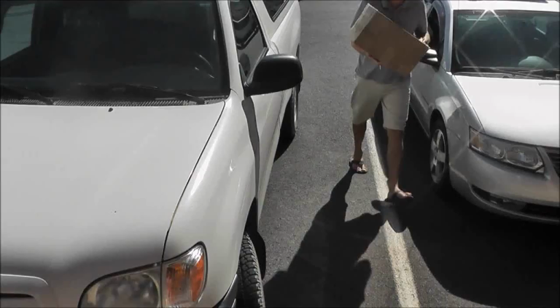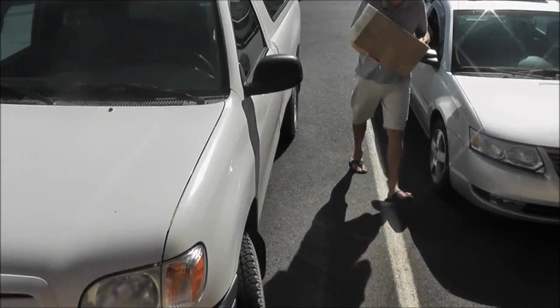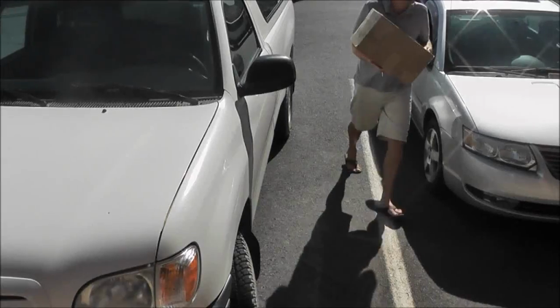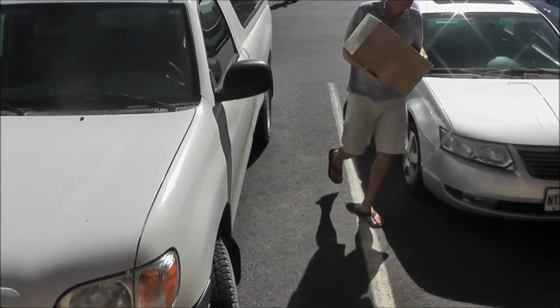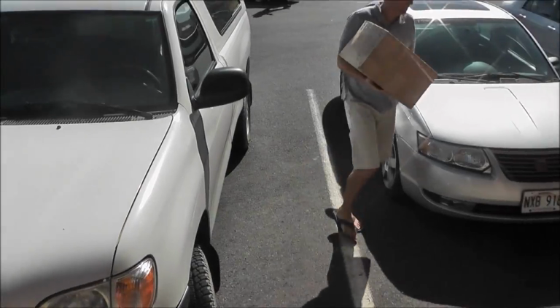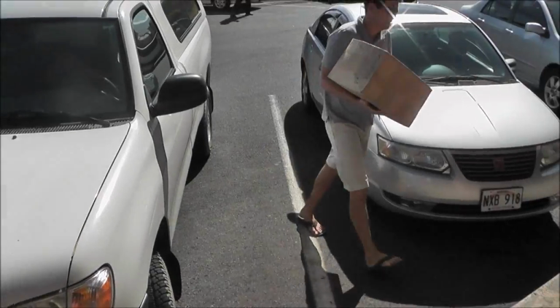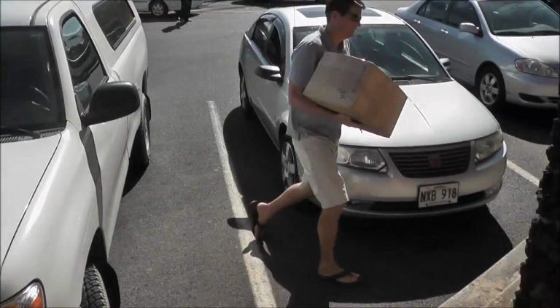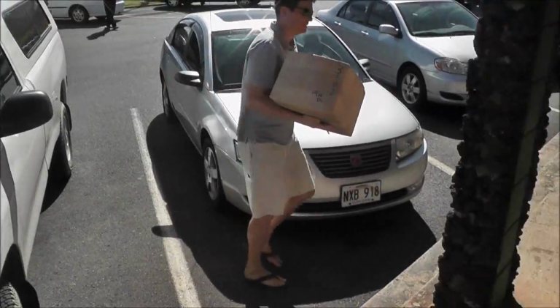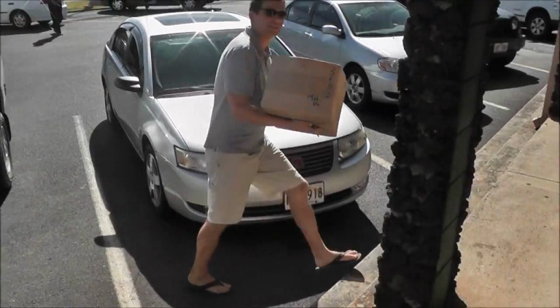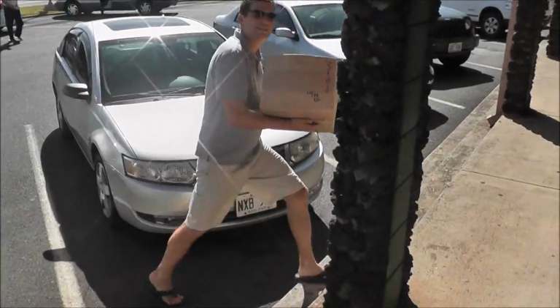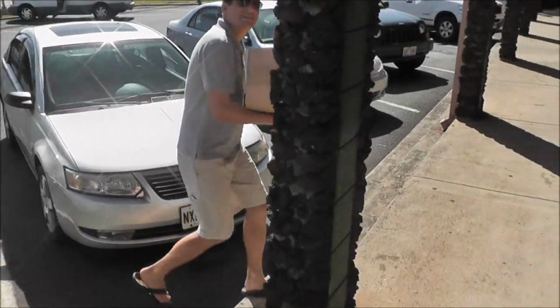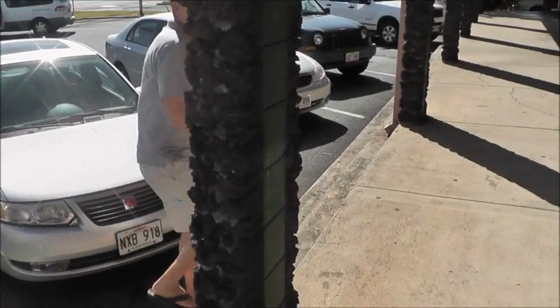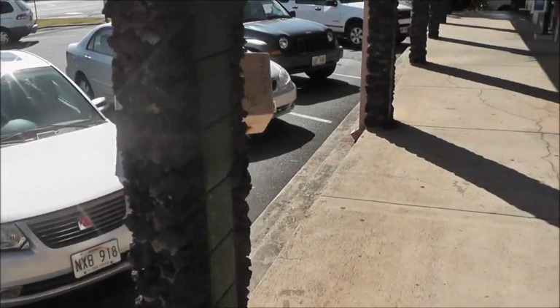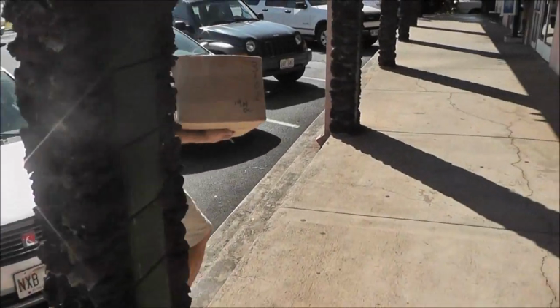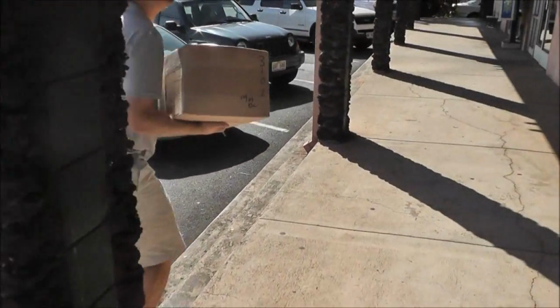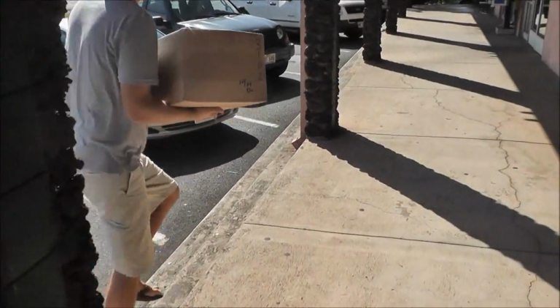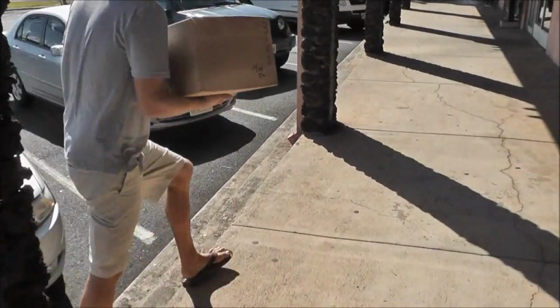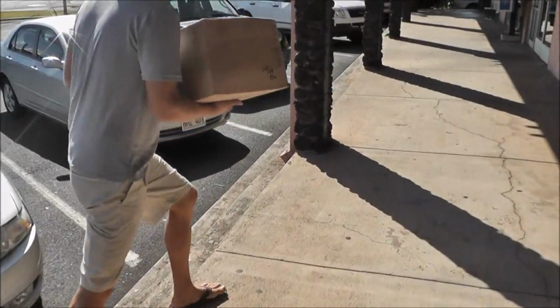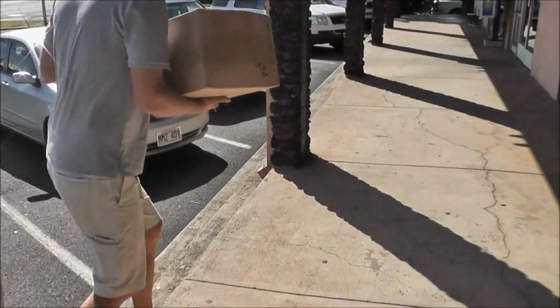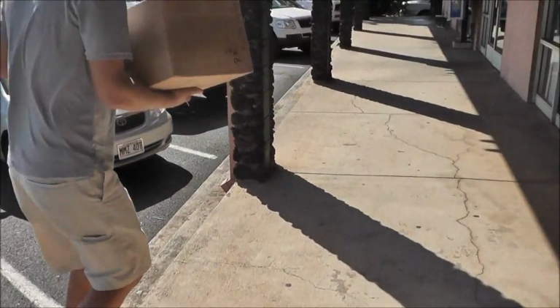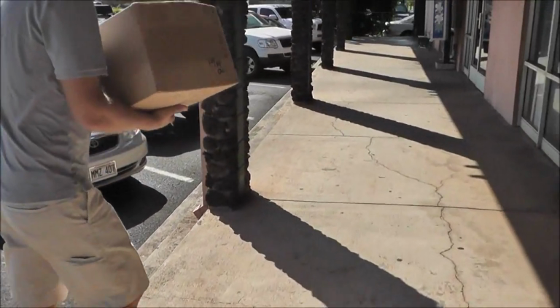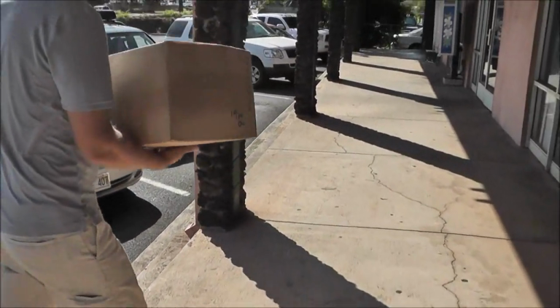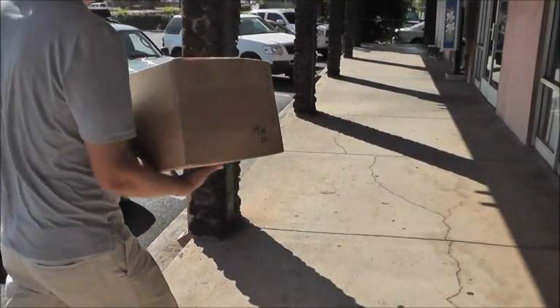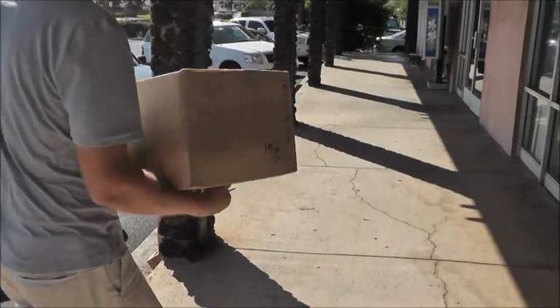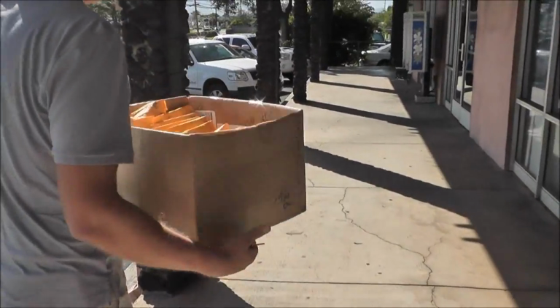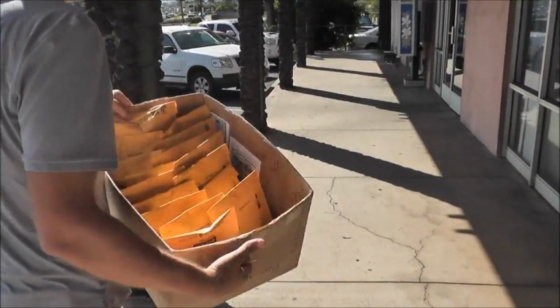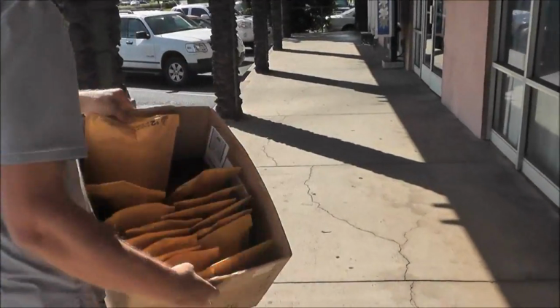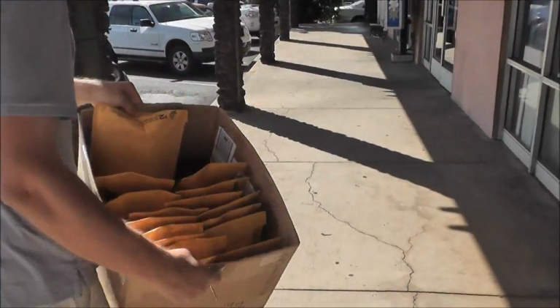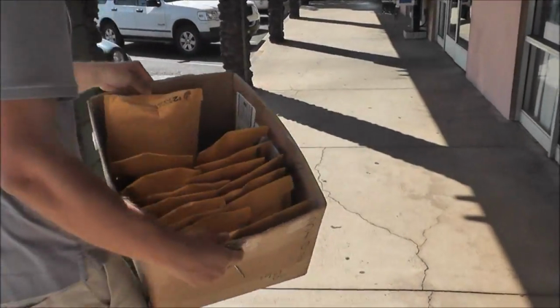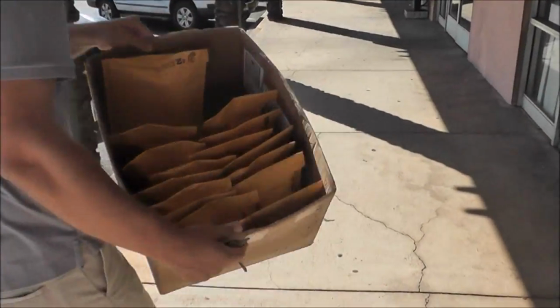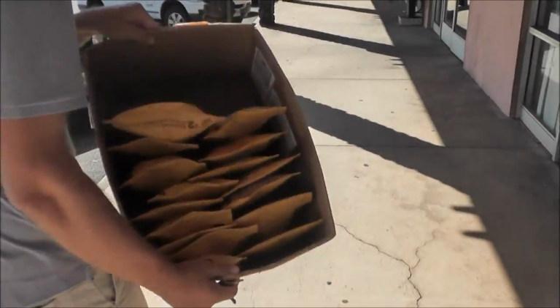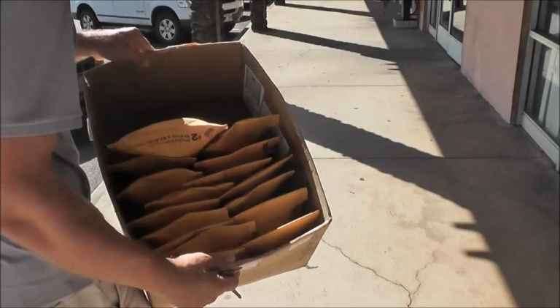Going to the post office. All the blog sale packages are getting shipped out.